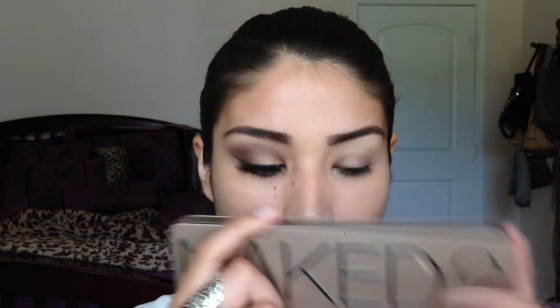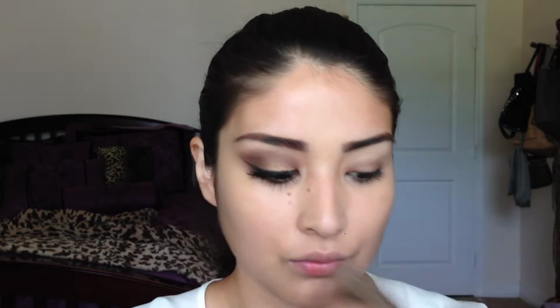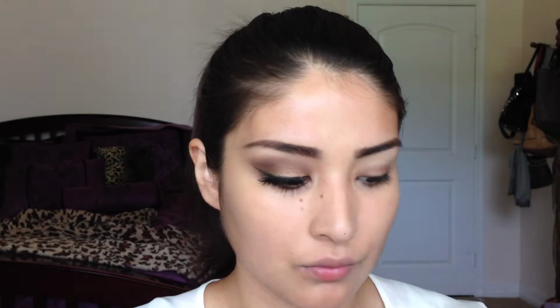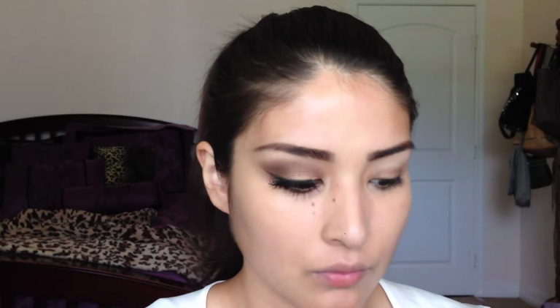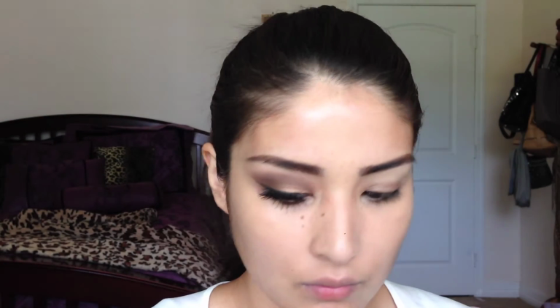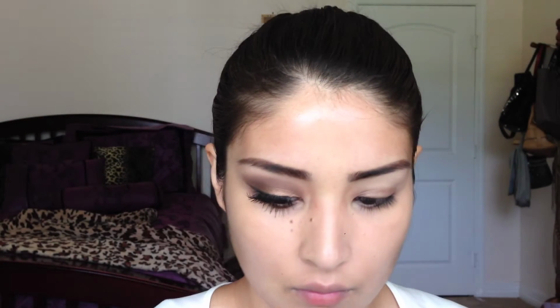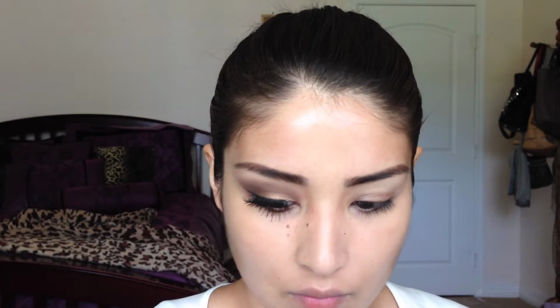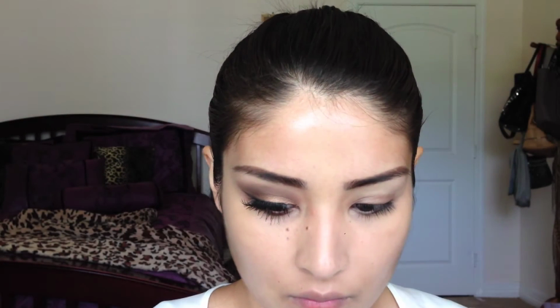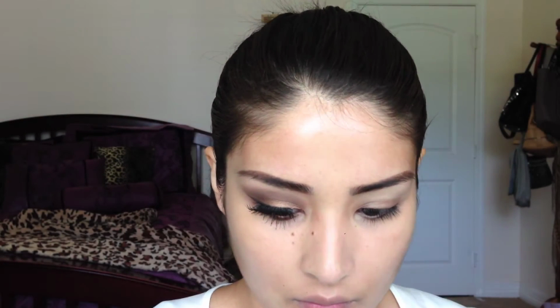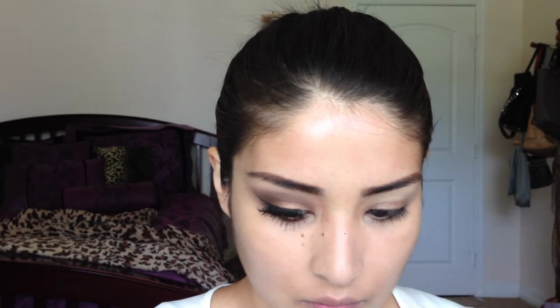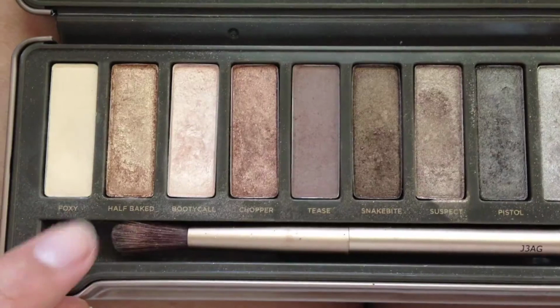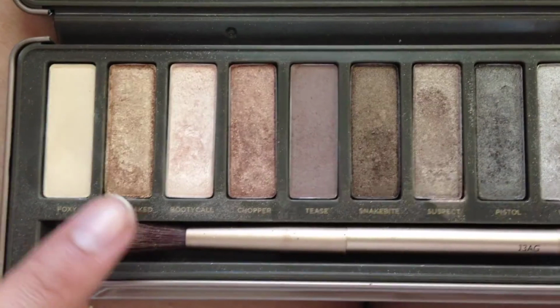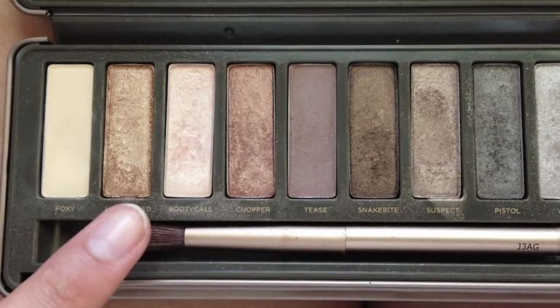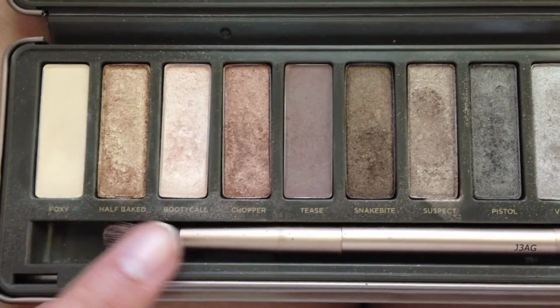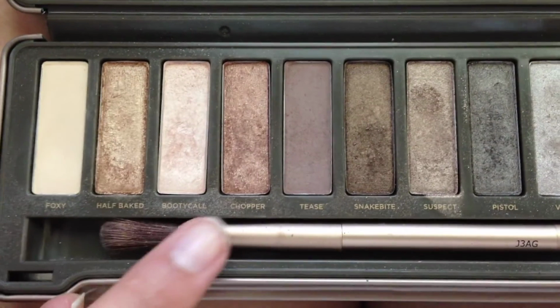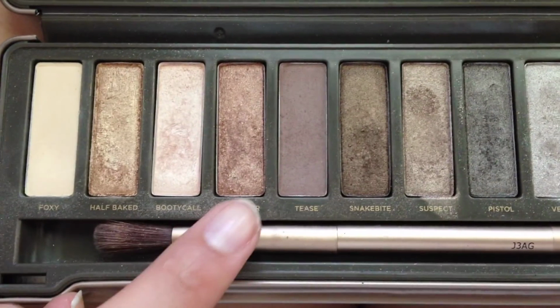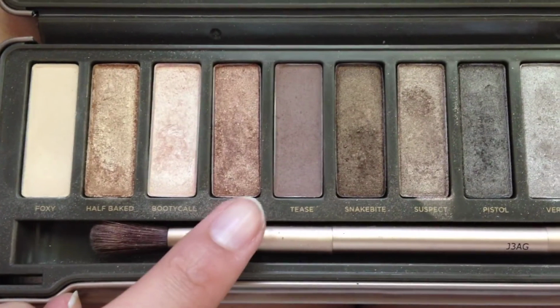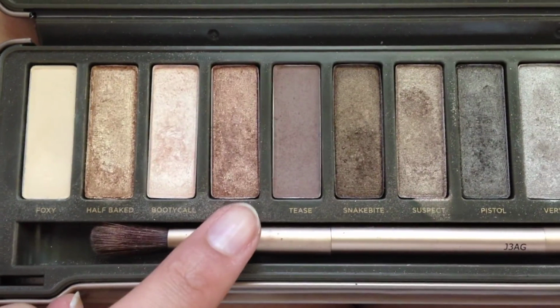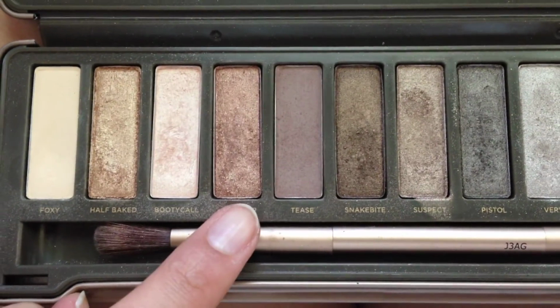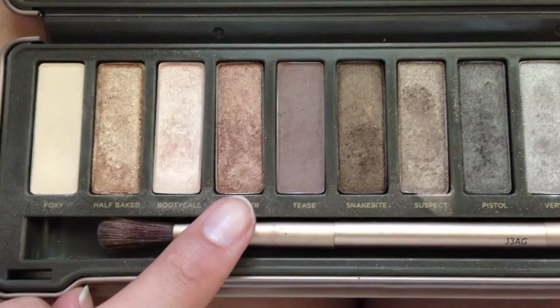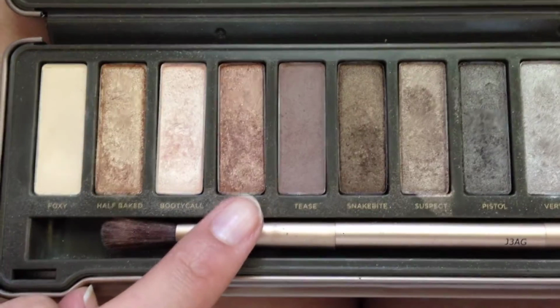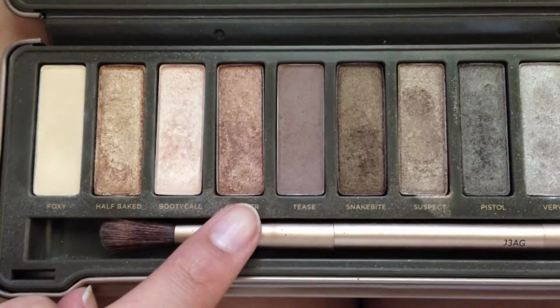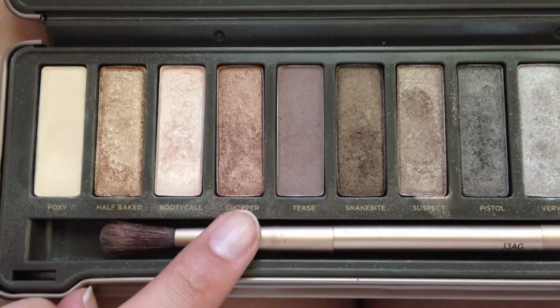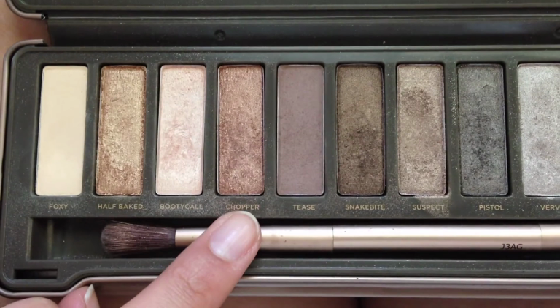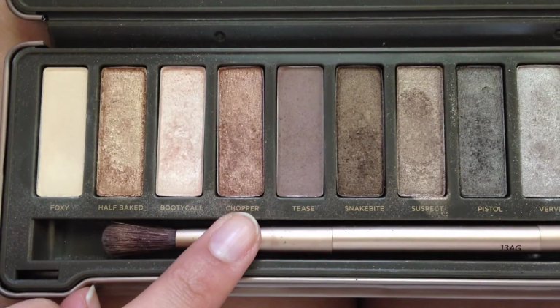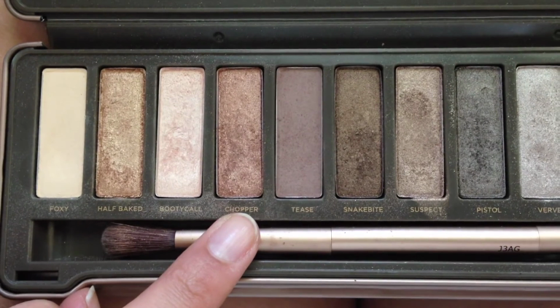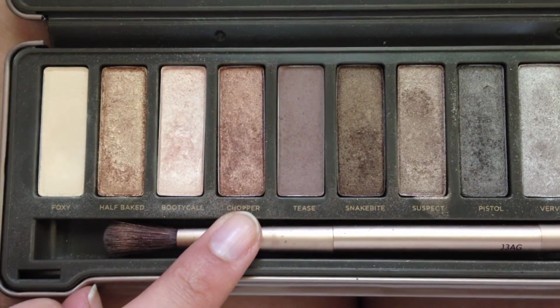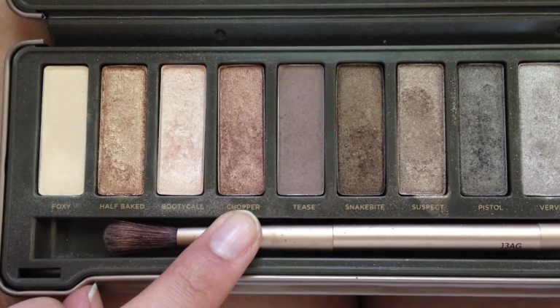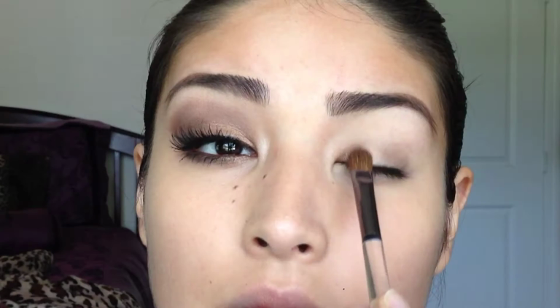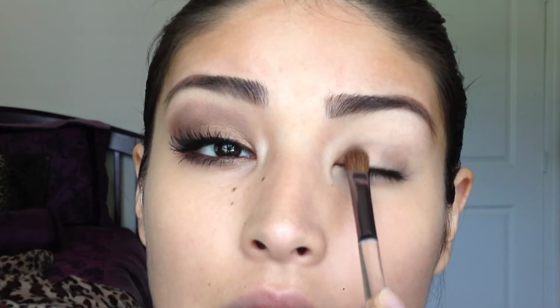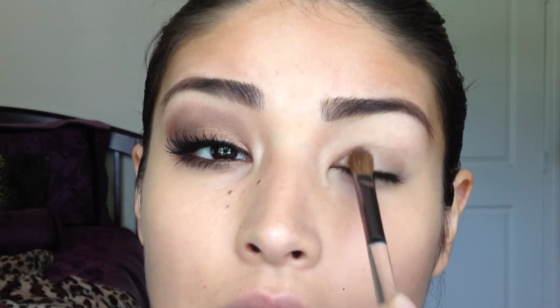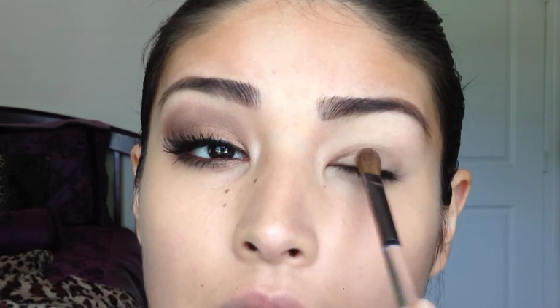Taking the Naked 2 palette by Urban Decay, I'm going to take the shade Chopper and I'm going to pat that all over my eyelid.